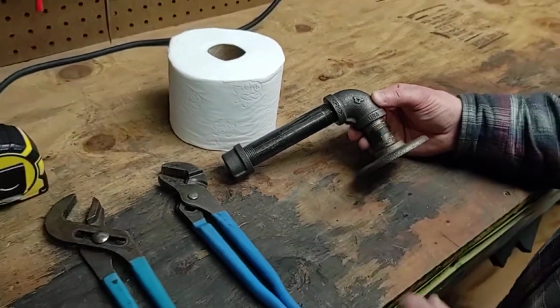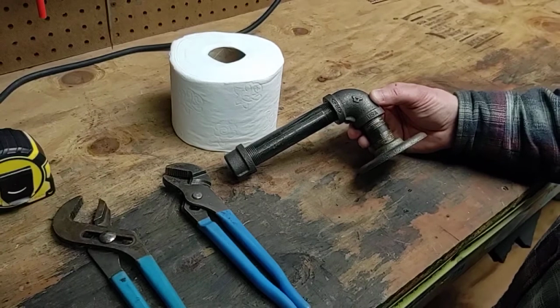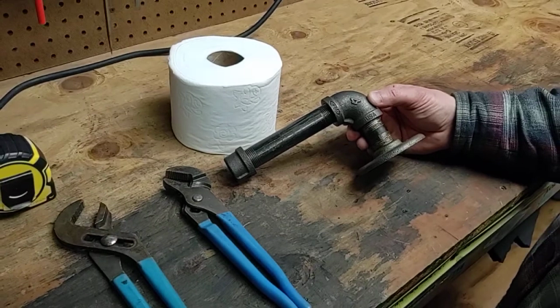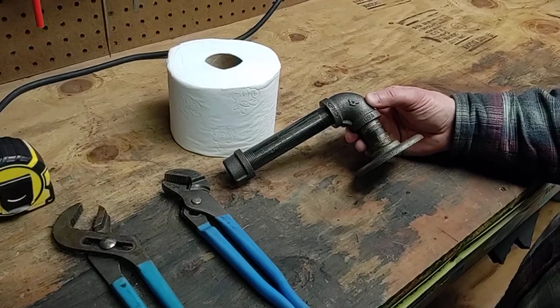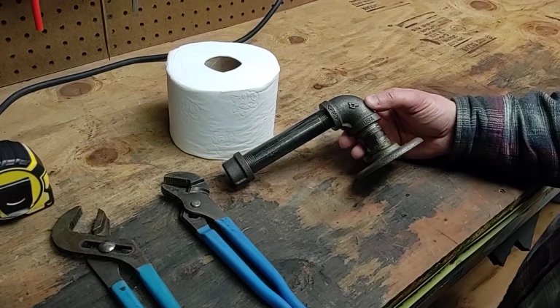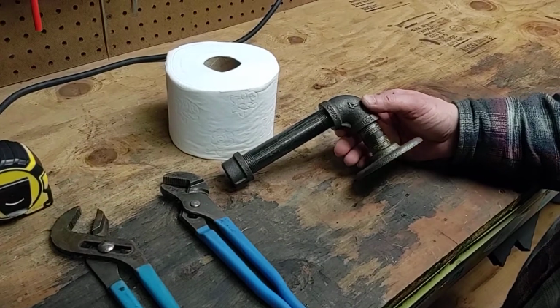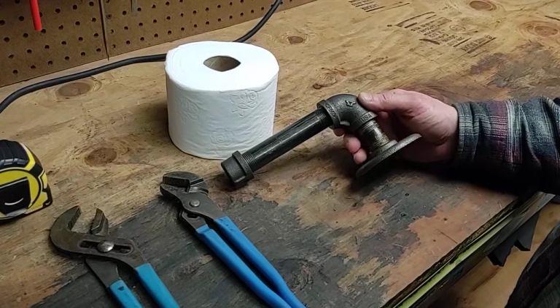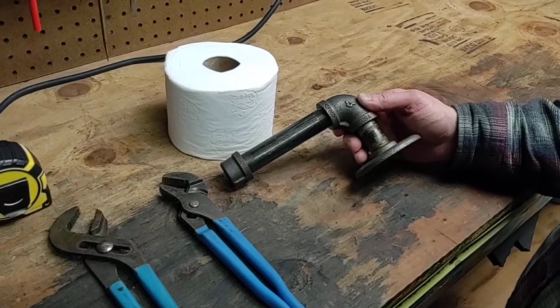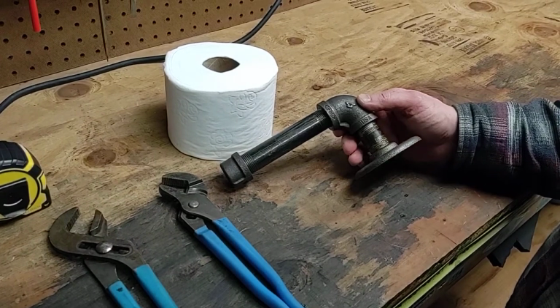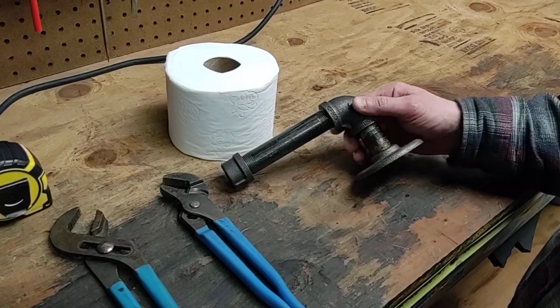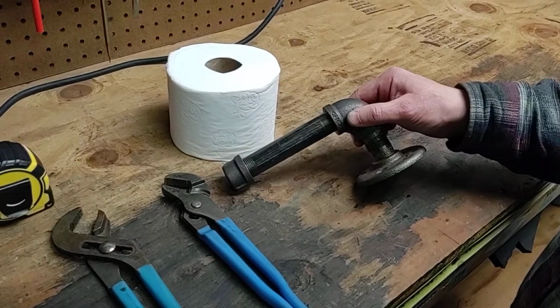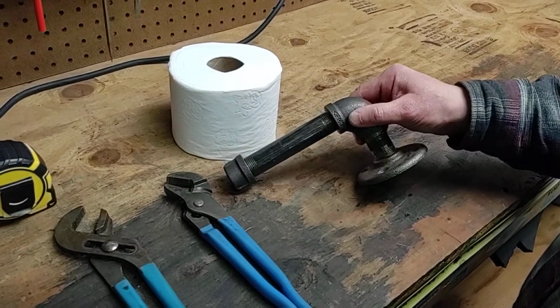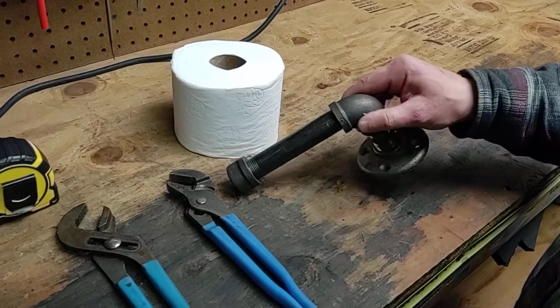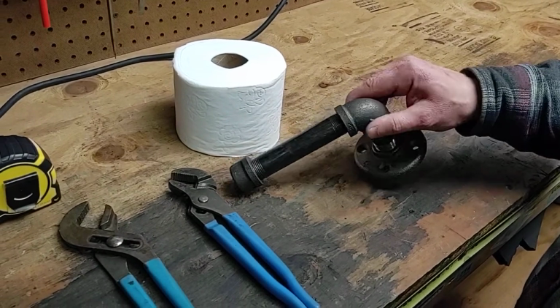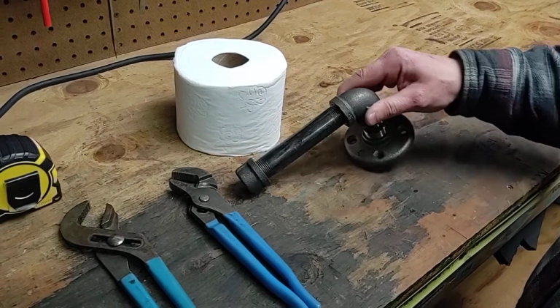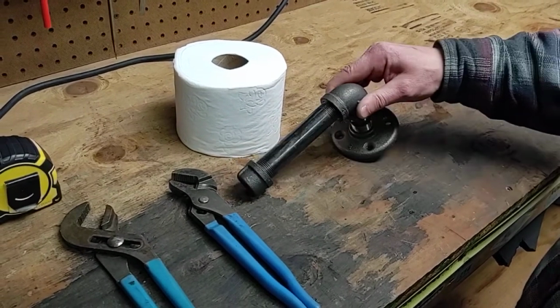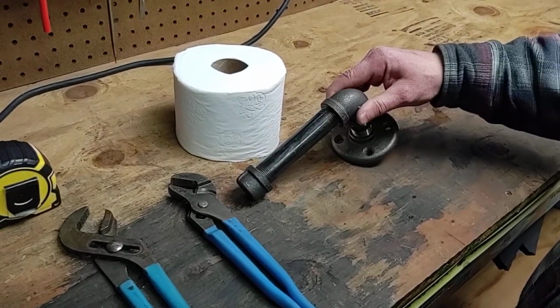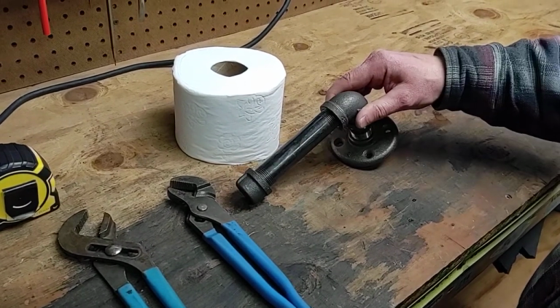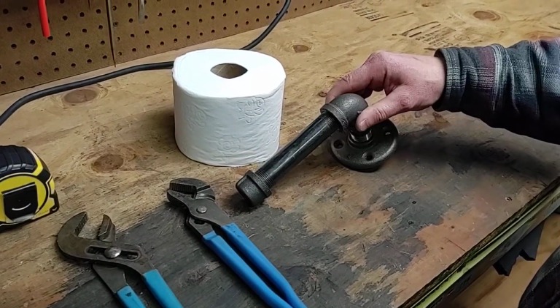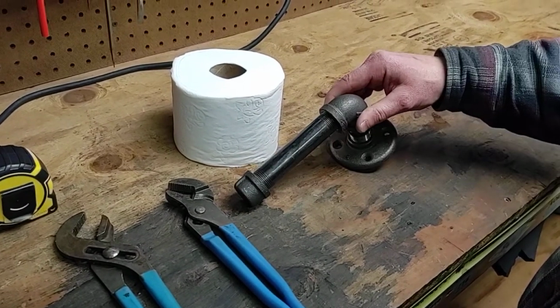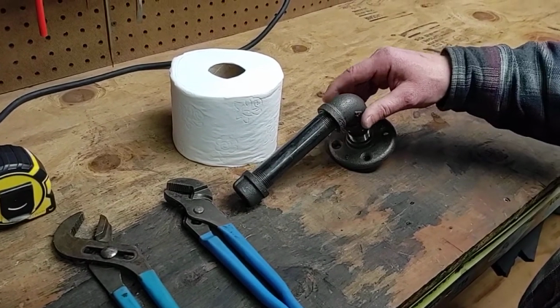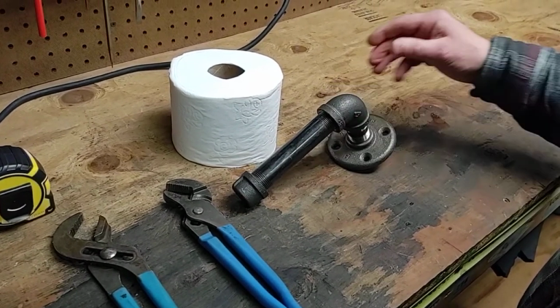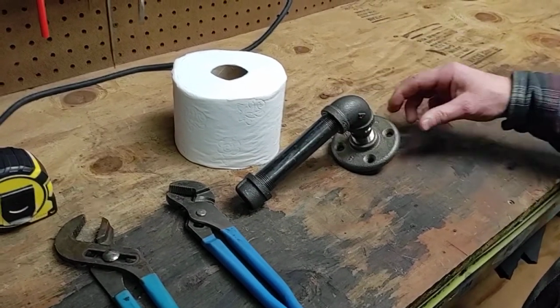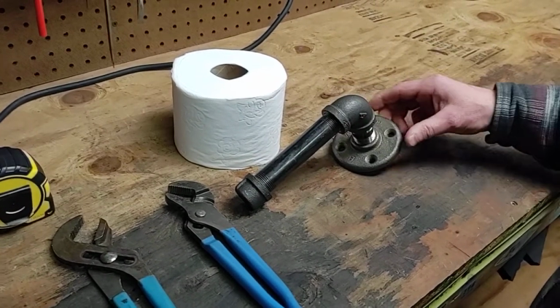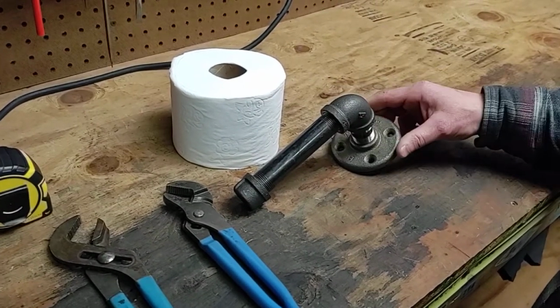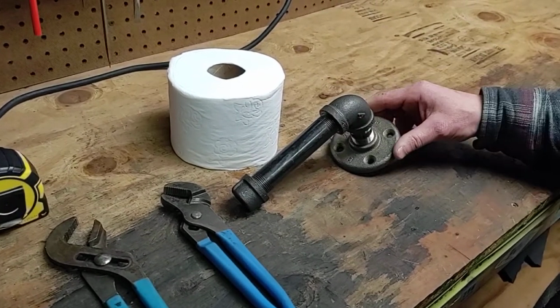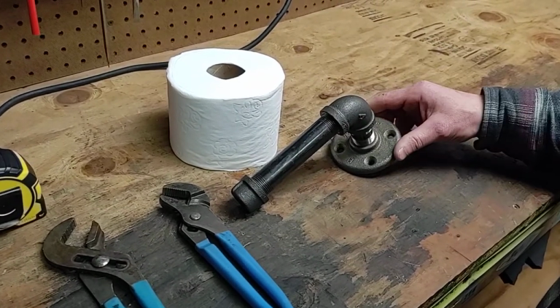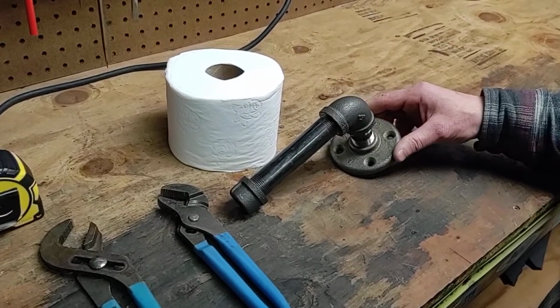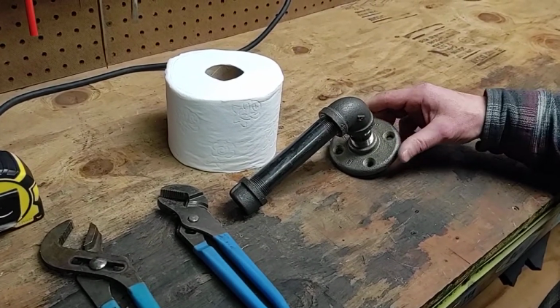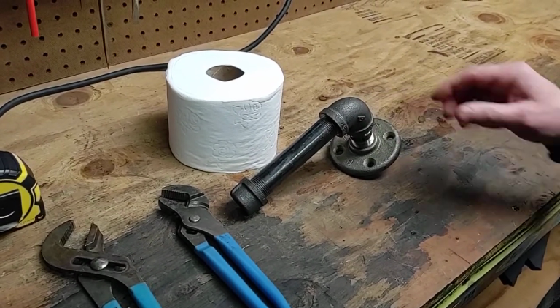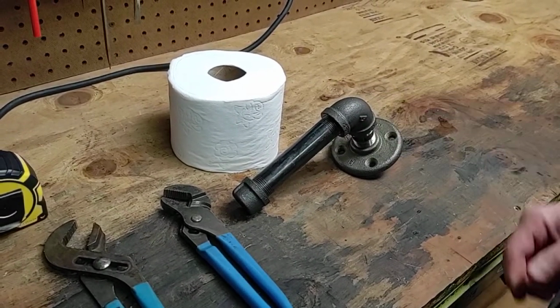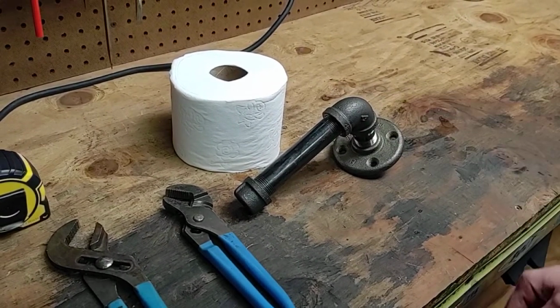And that's it. Hope you have fun putting your pipe thread toilet paper holder together.